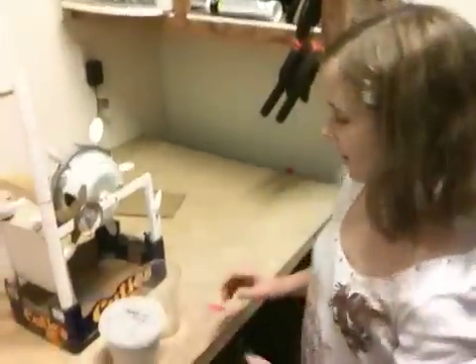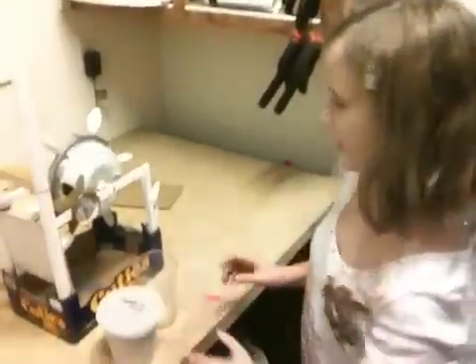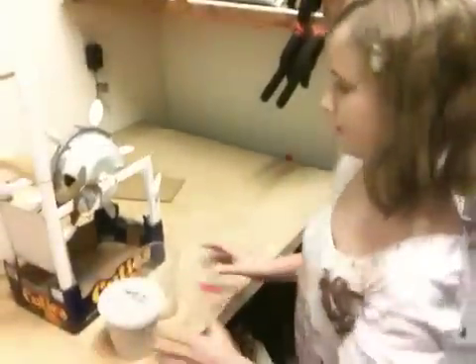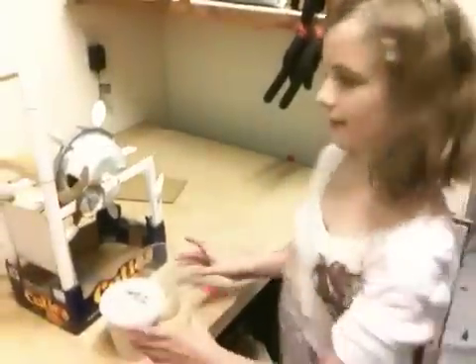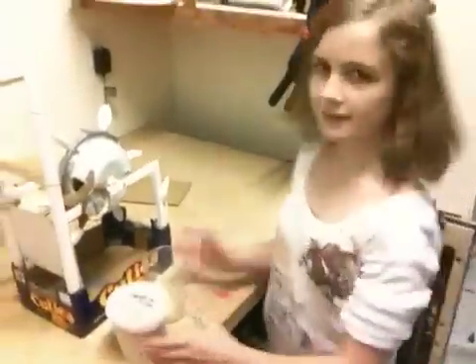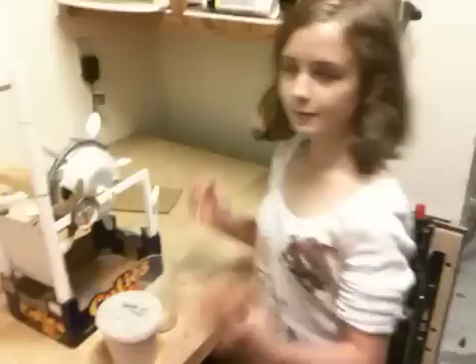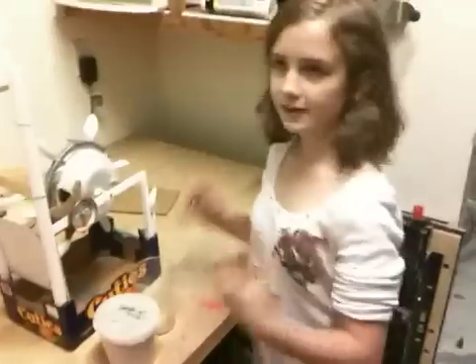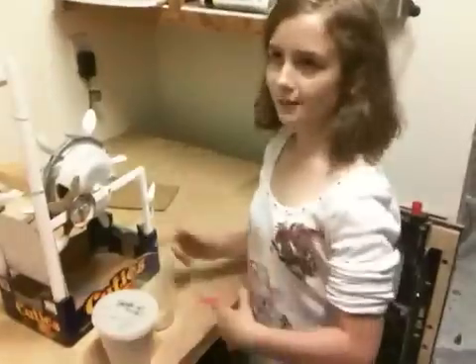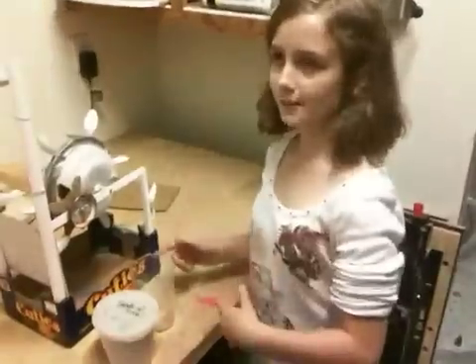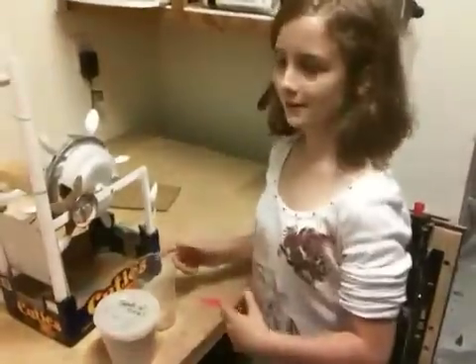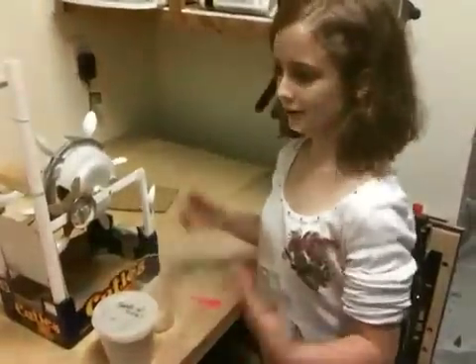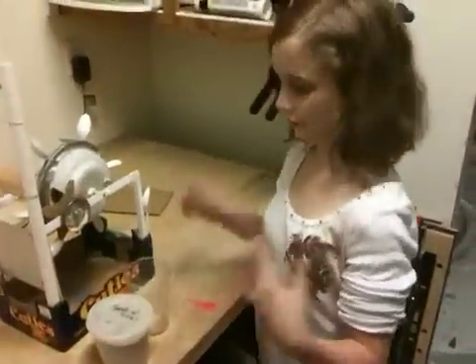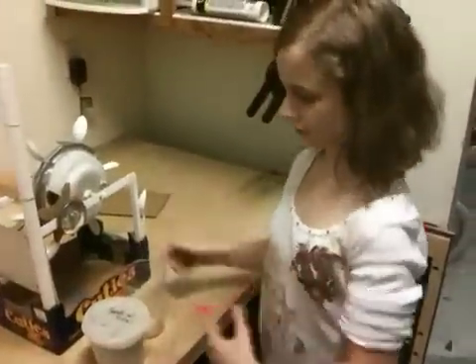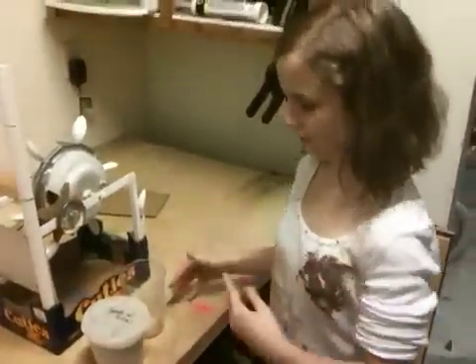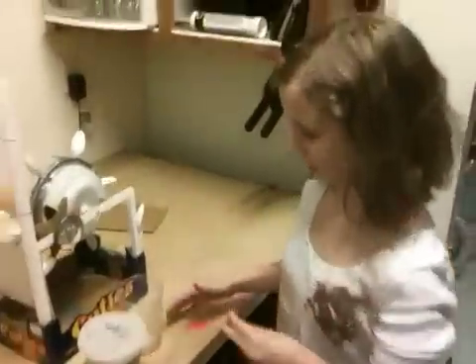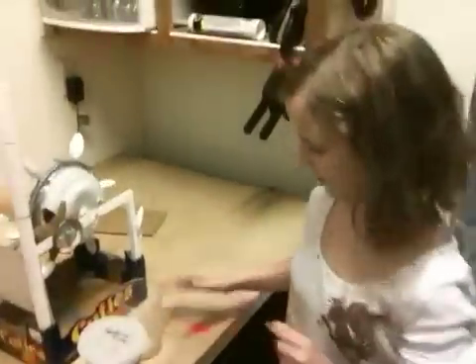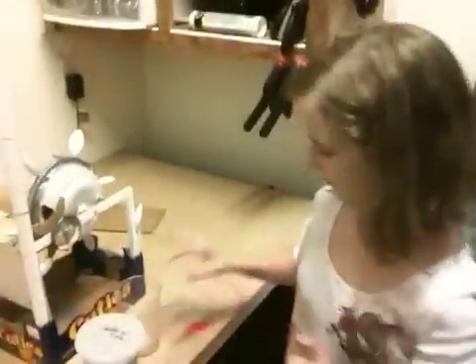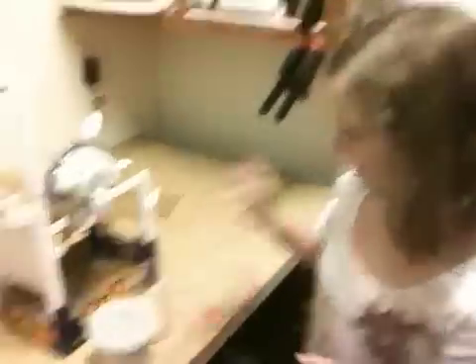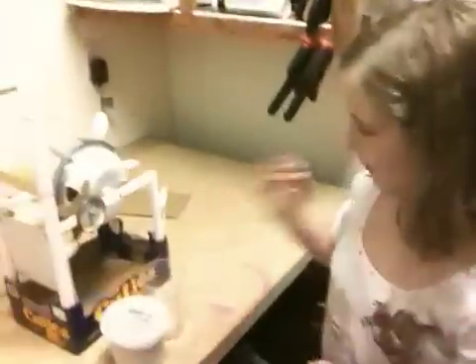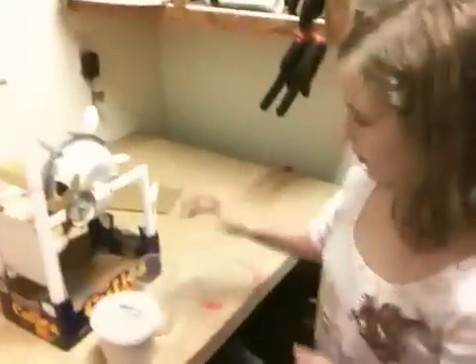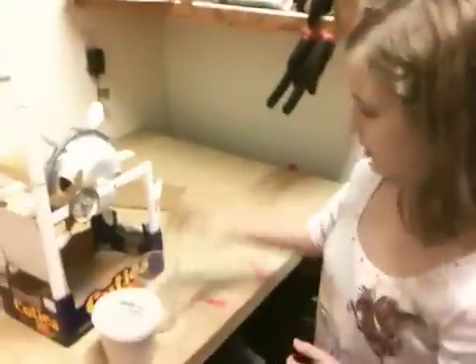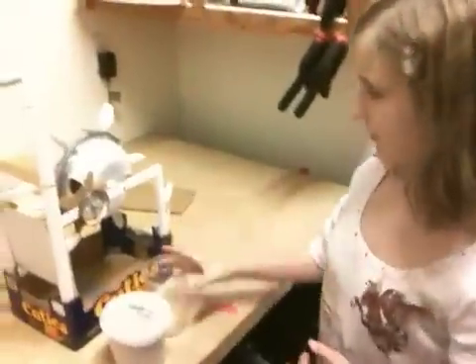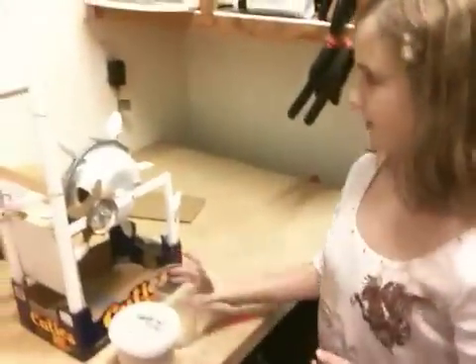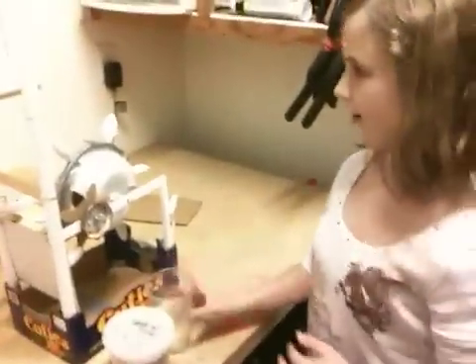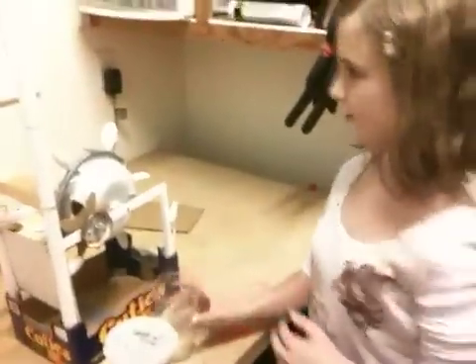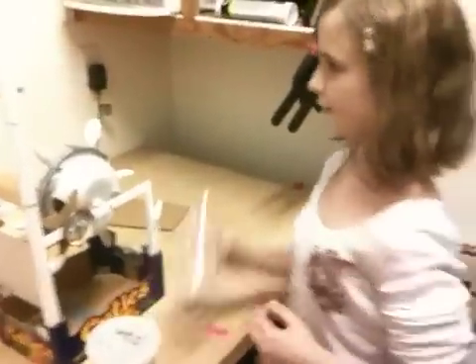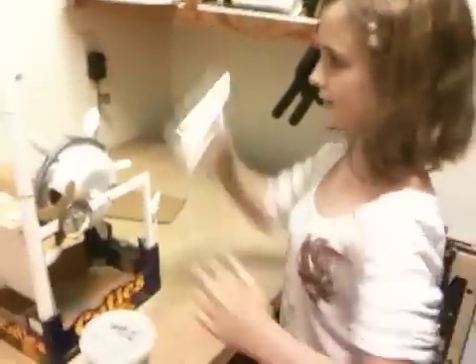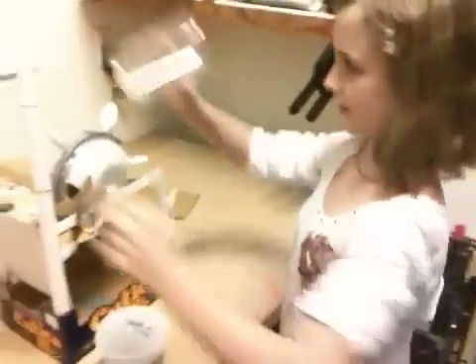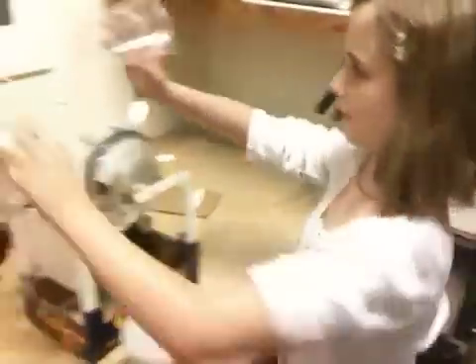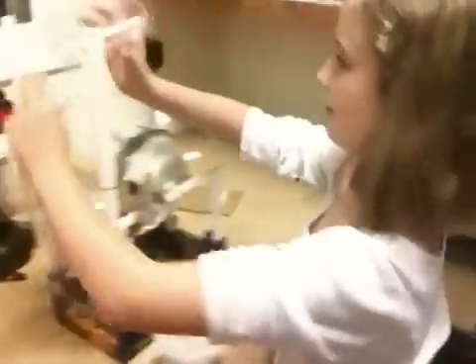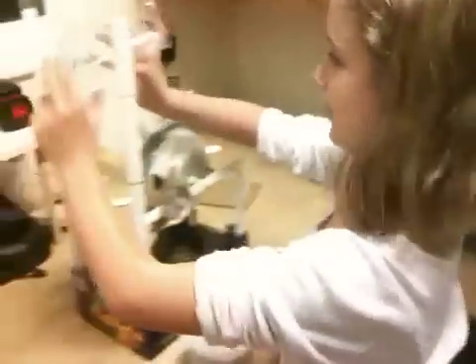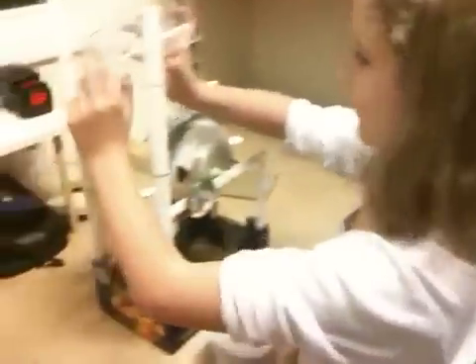I'm Megan Pratt and this is my timekeeping device for our school project. I'm going to show you how it works and how you operate it.